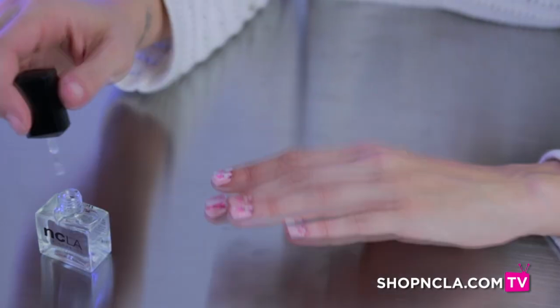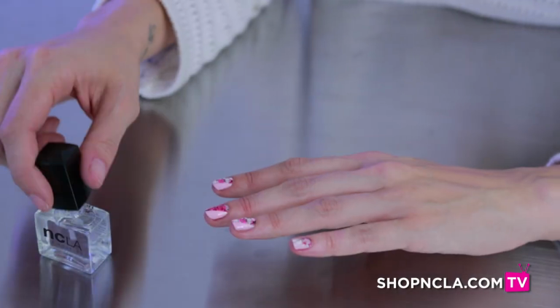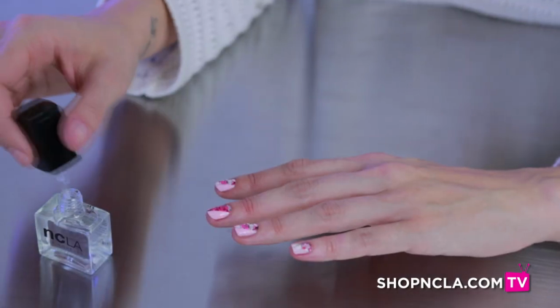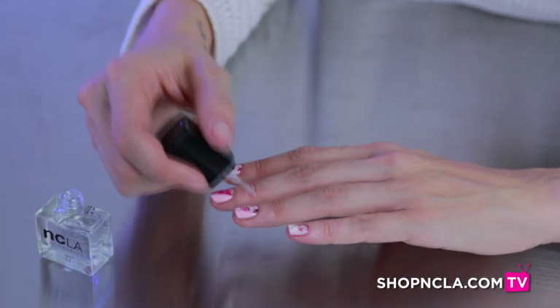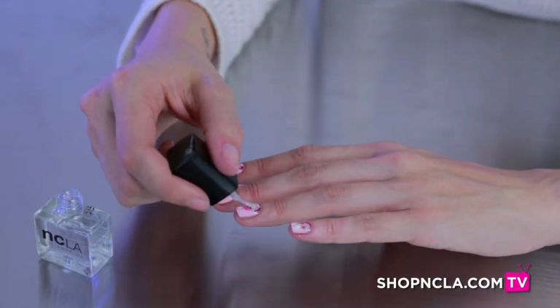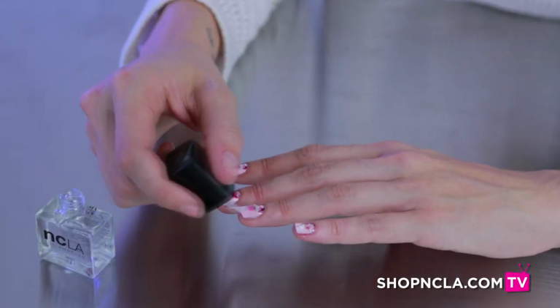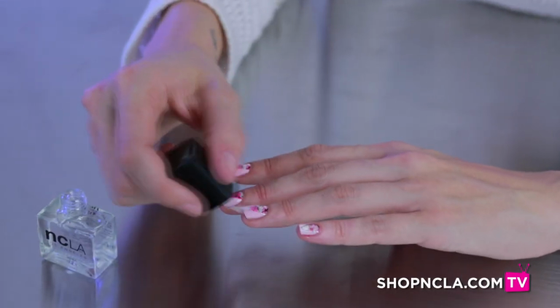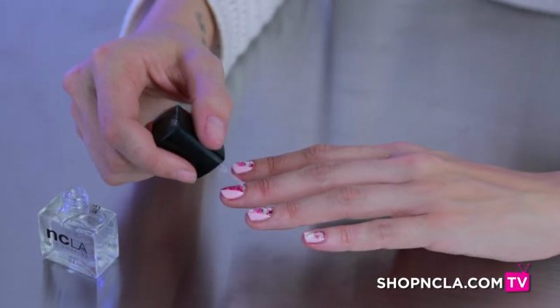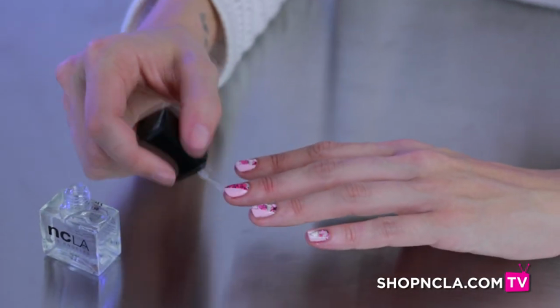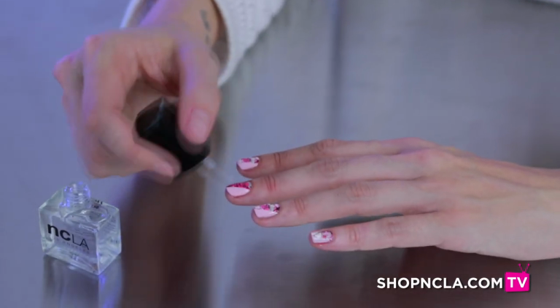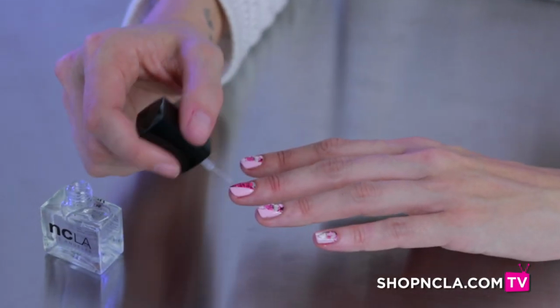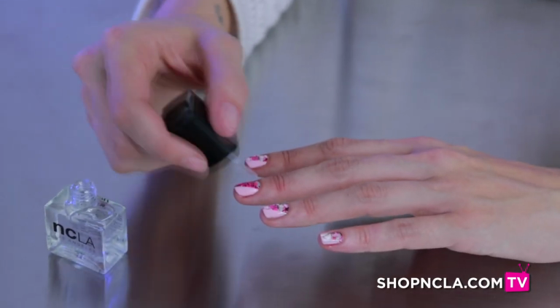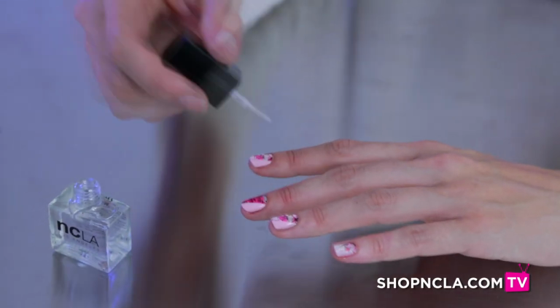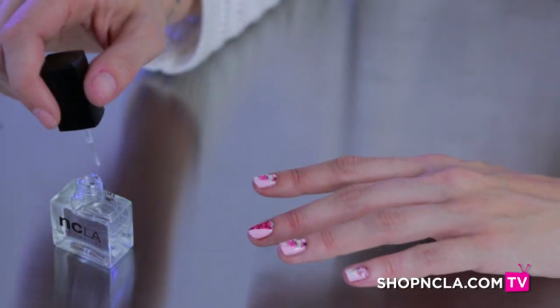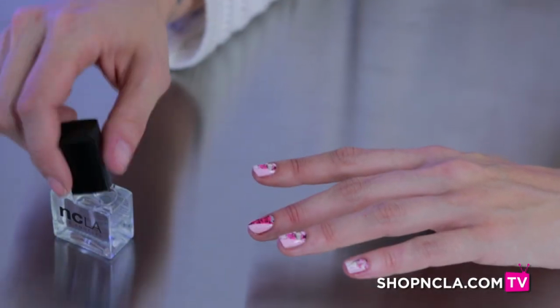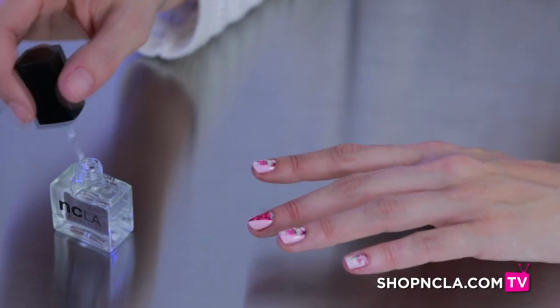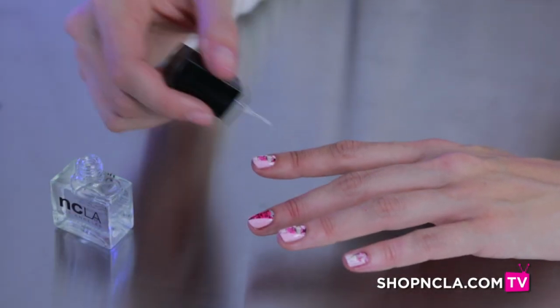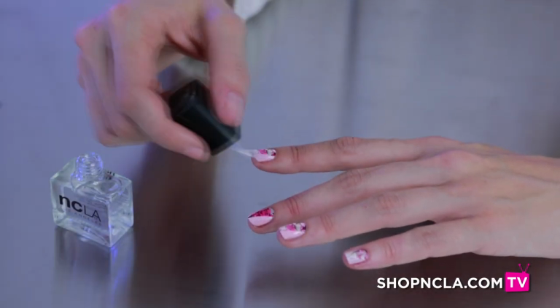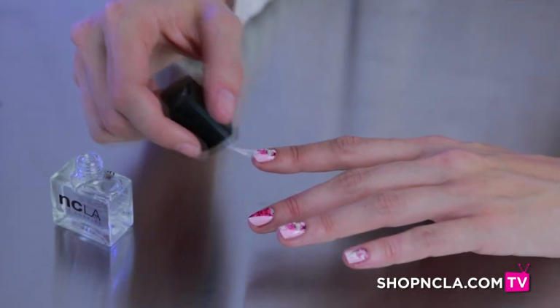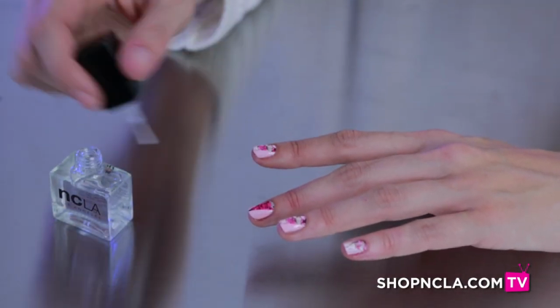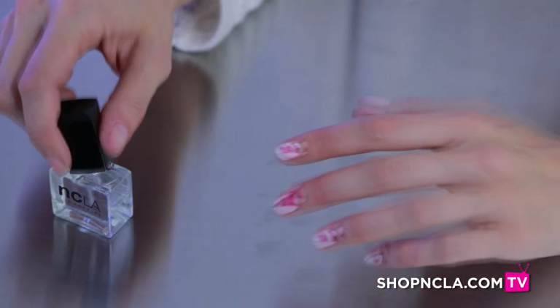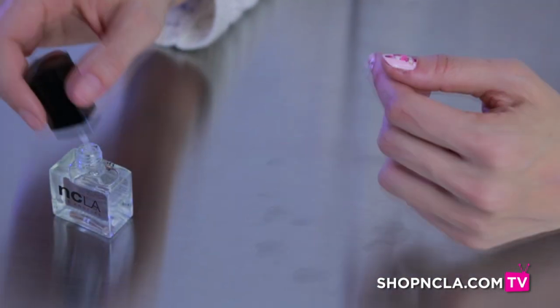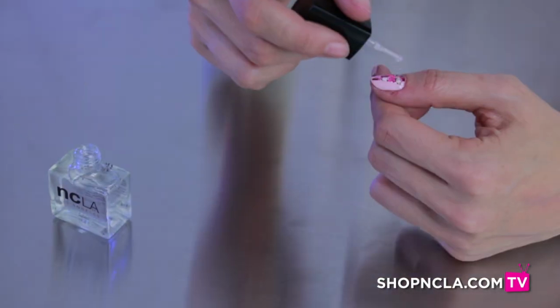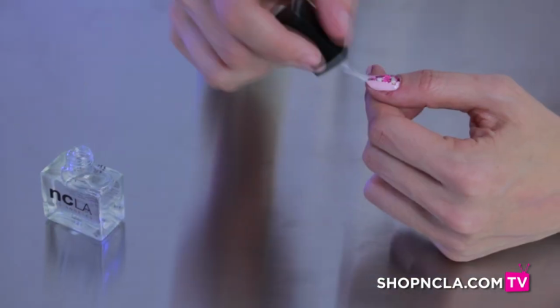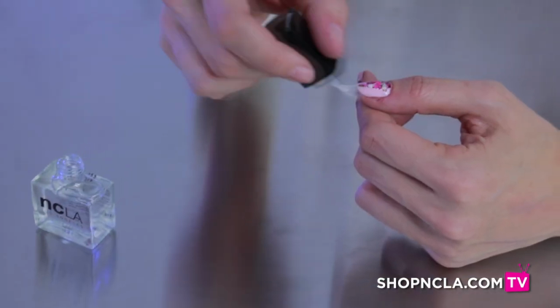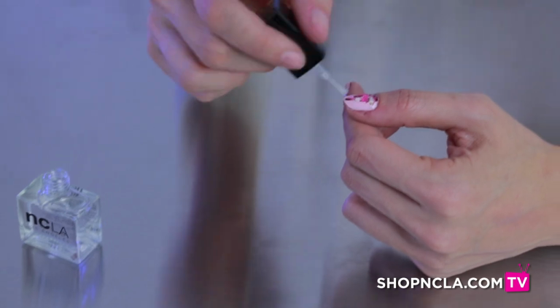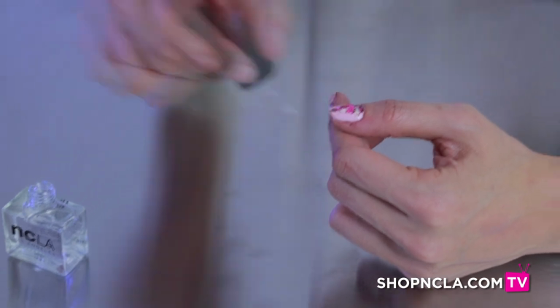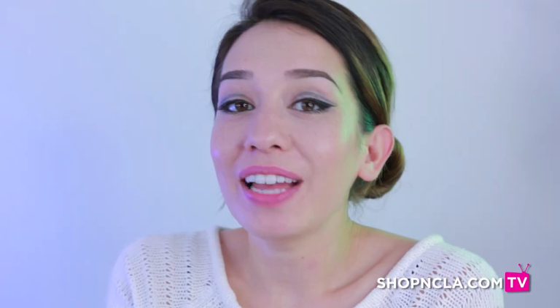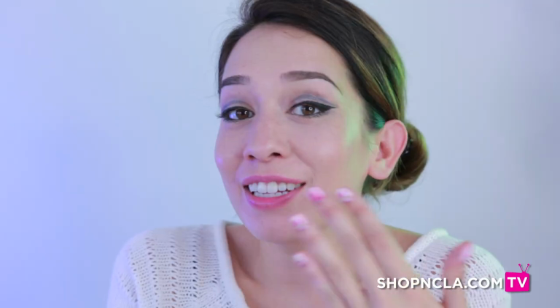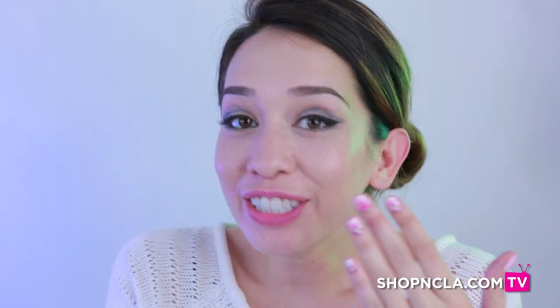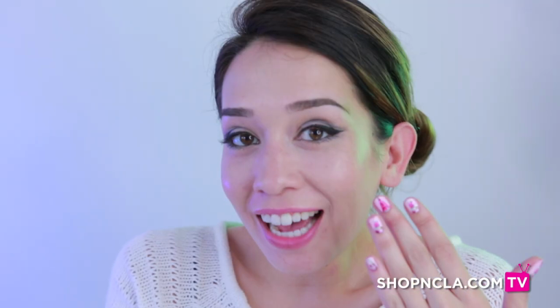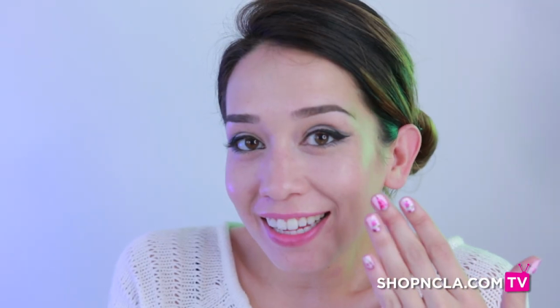You should top off your manicure by using our Gloss It. Let it dry and you're done.